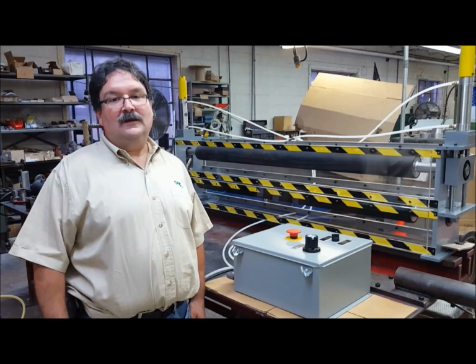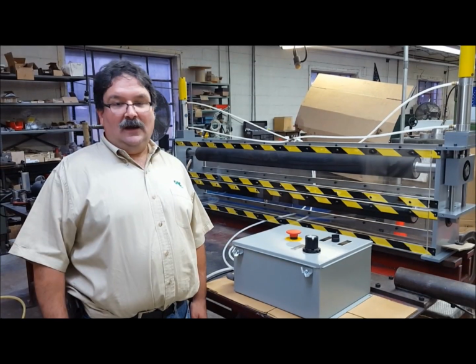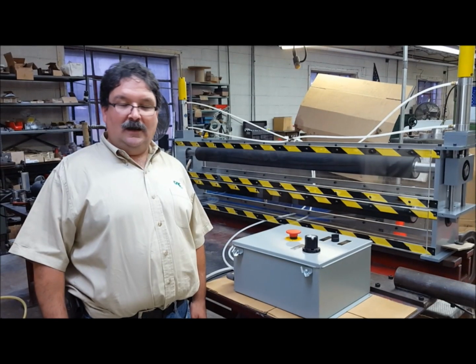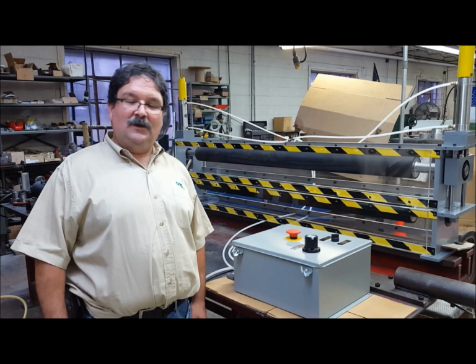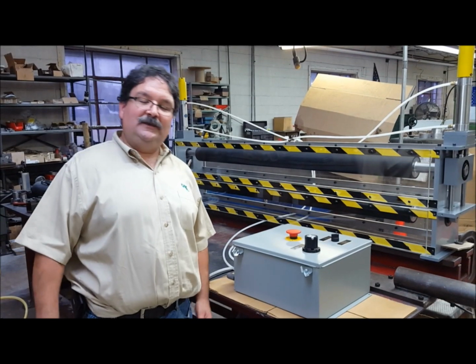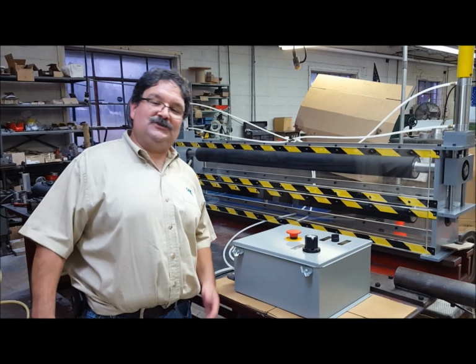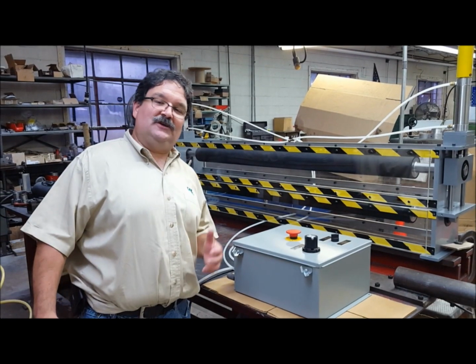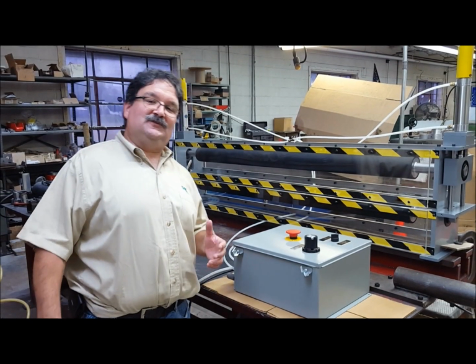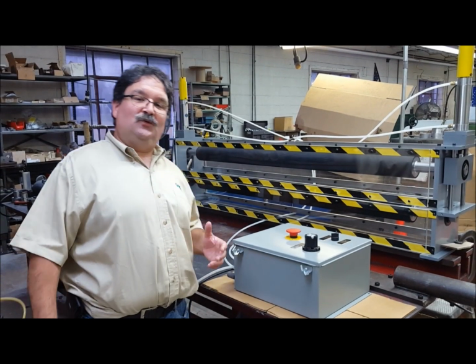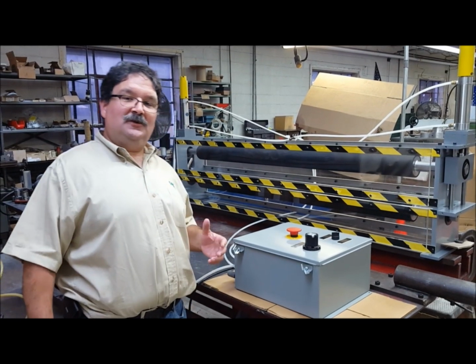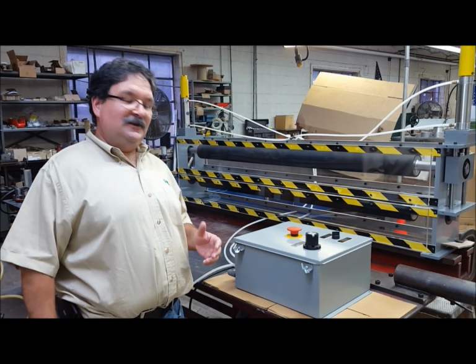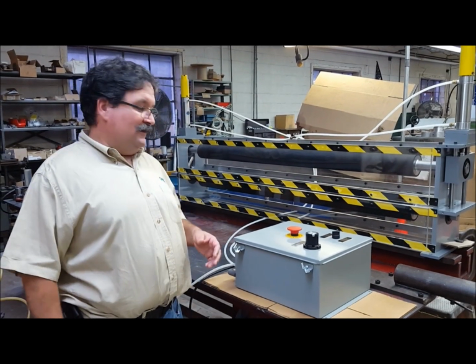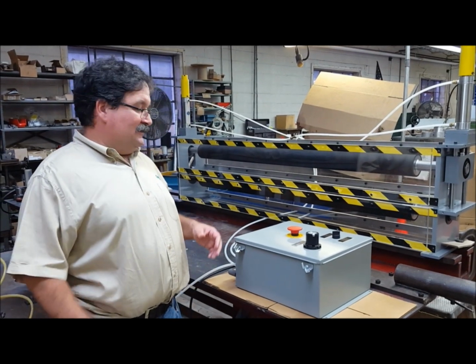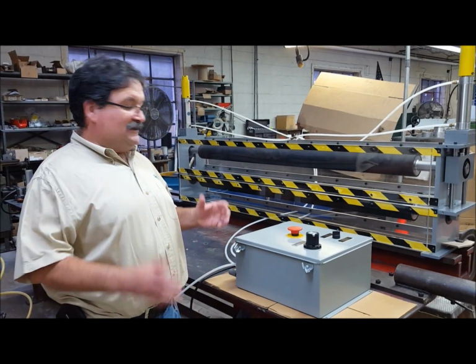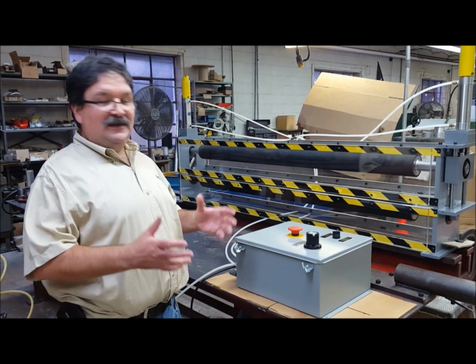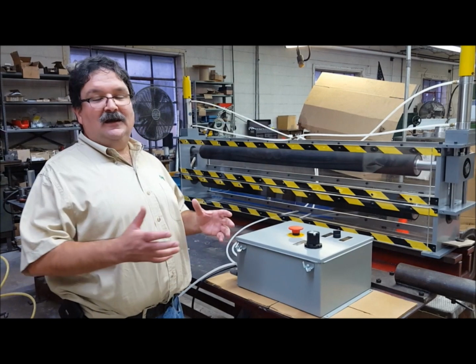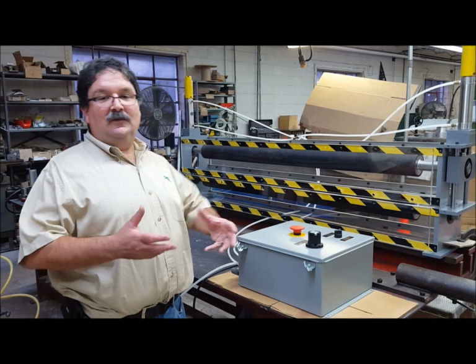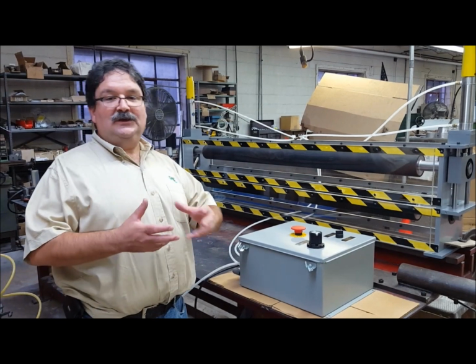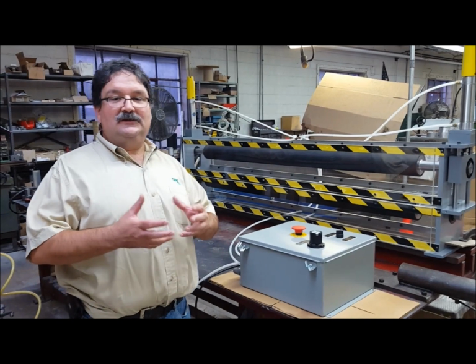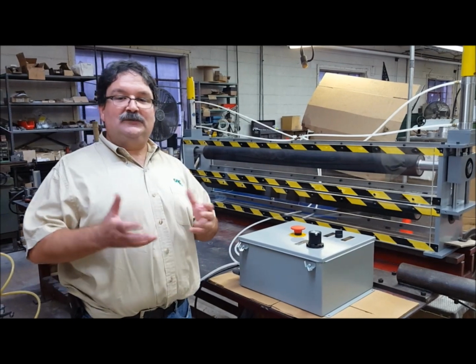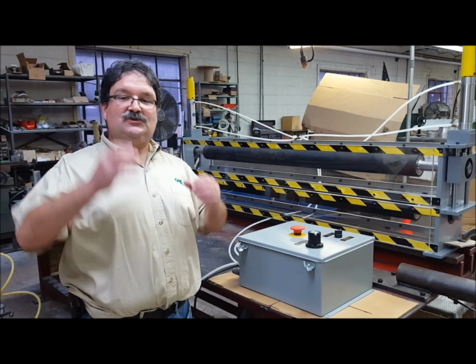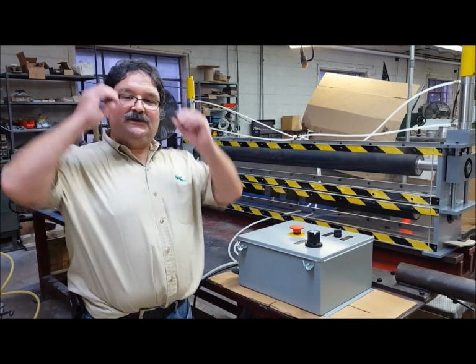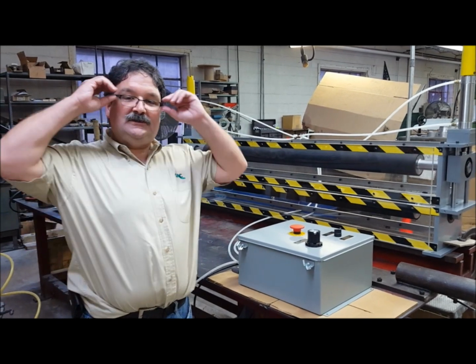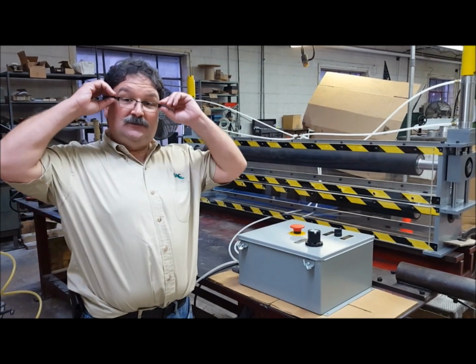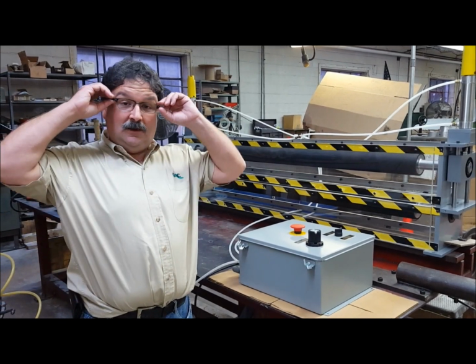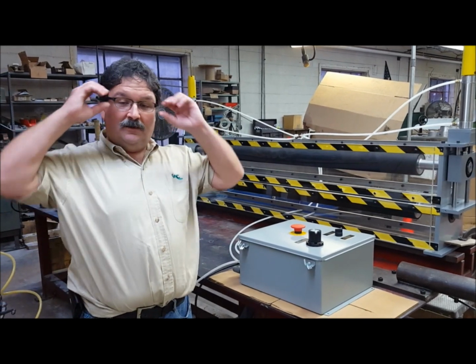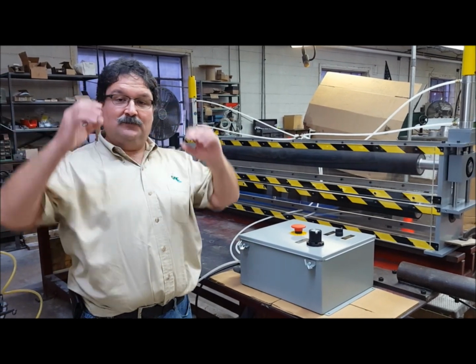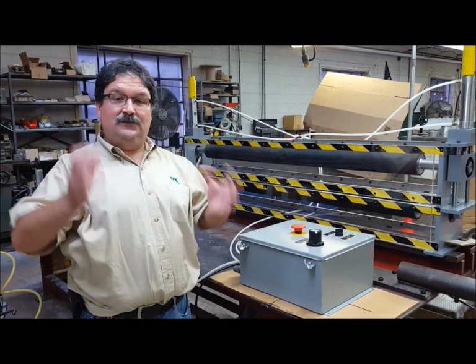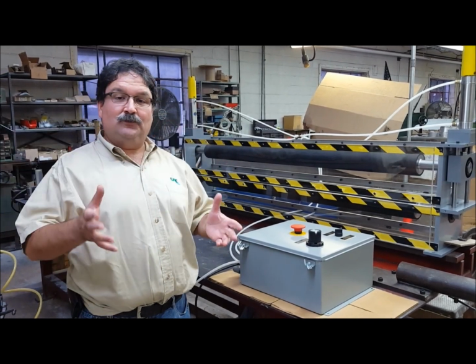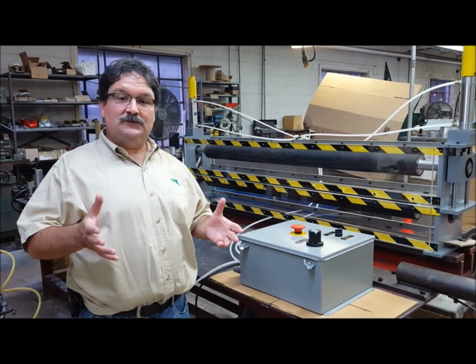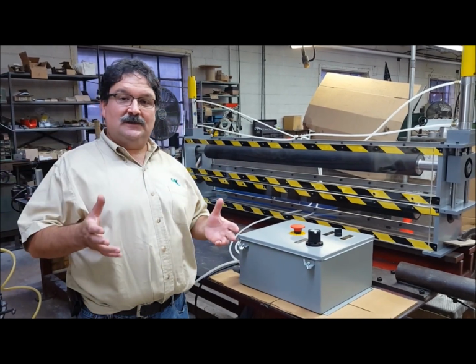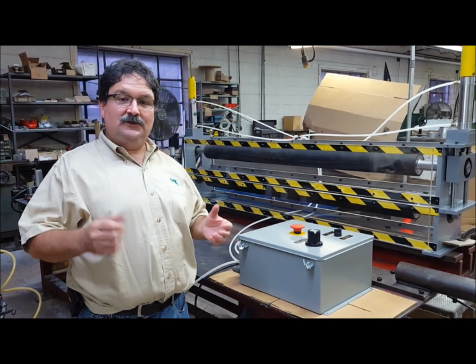Hi, my name is Jeff Damore. Today I'll be demonstrating to you our nip roll assembly.